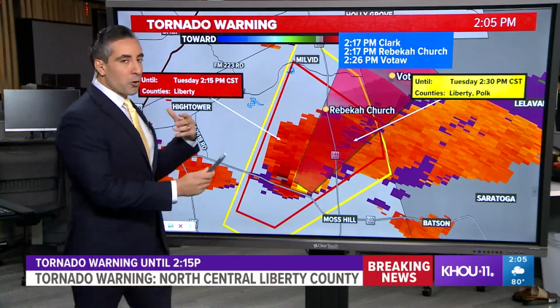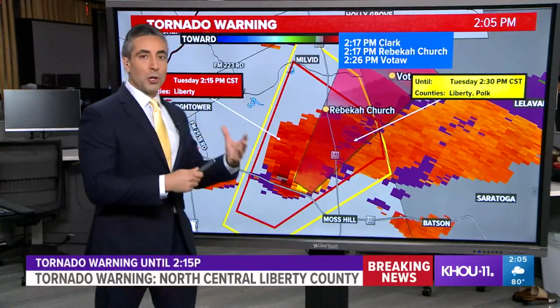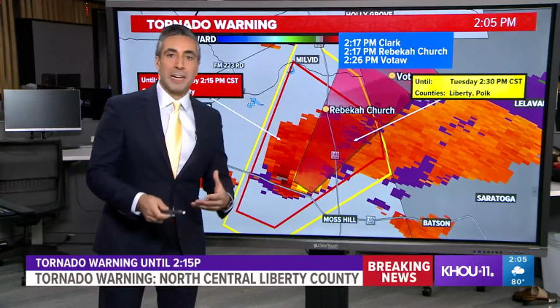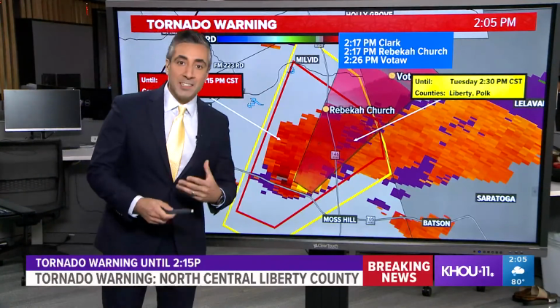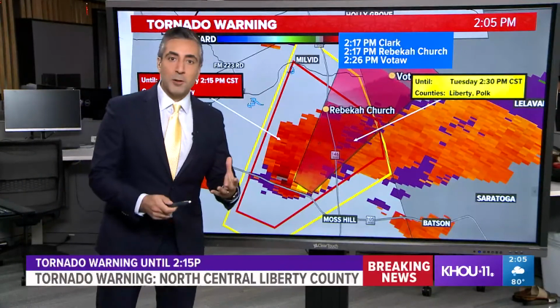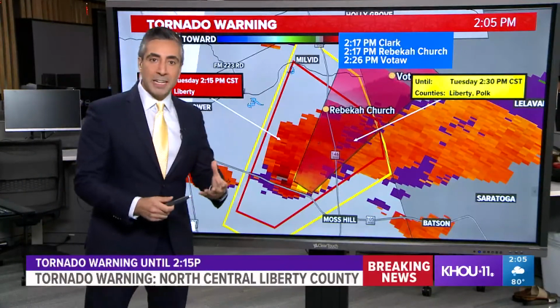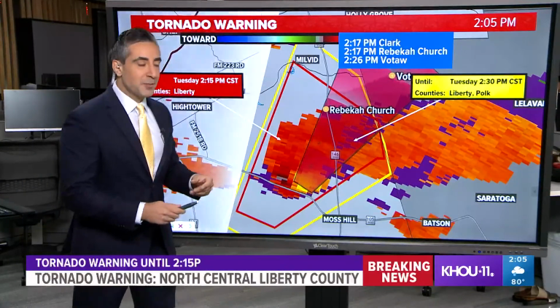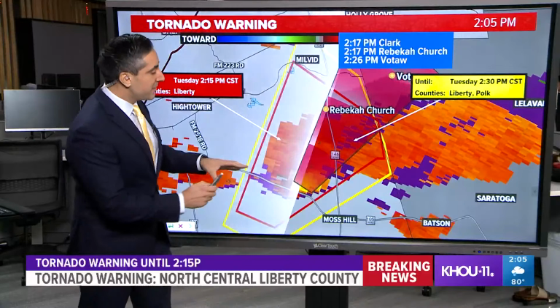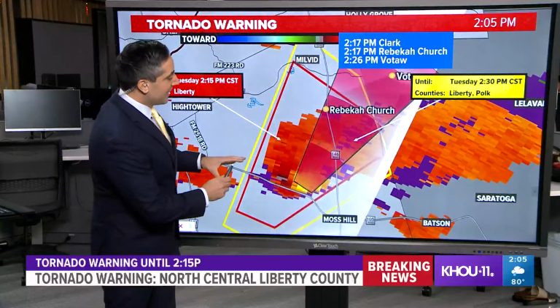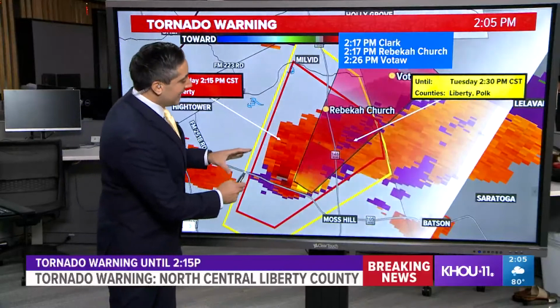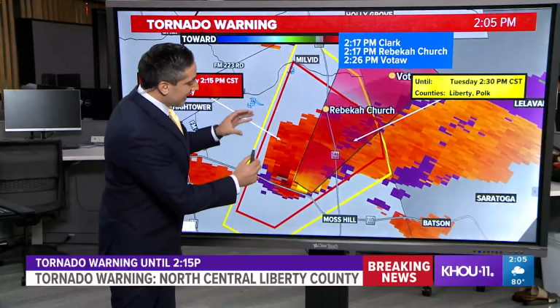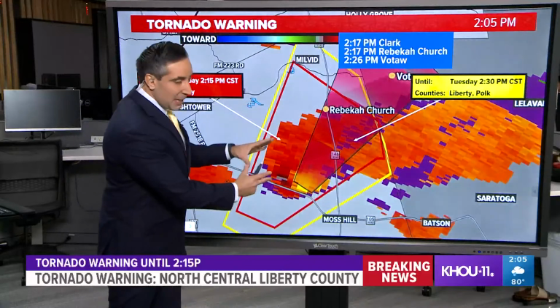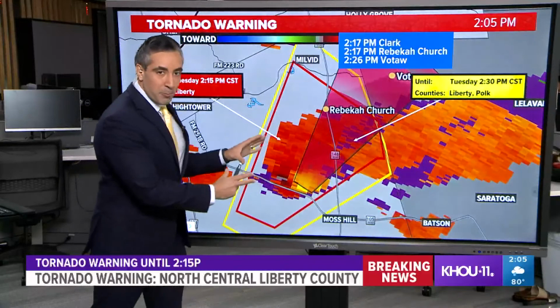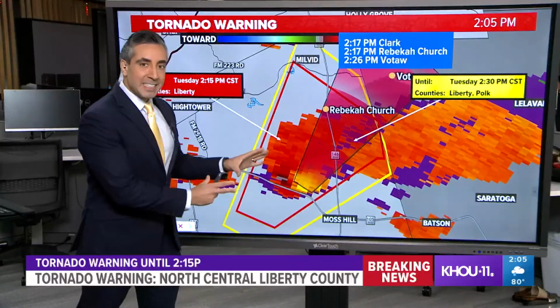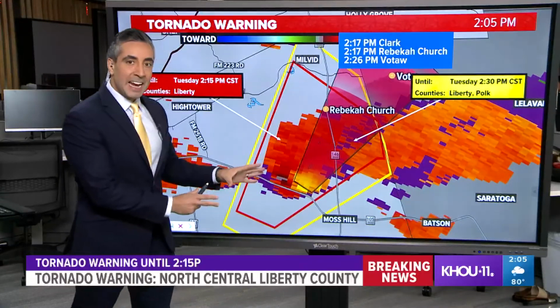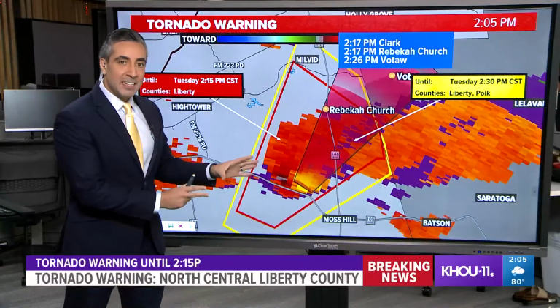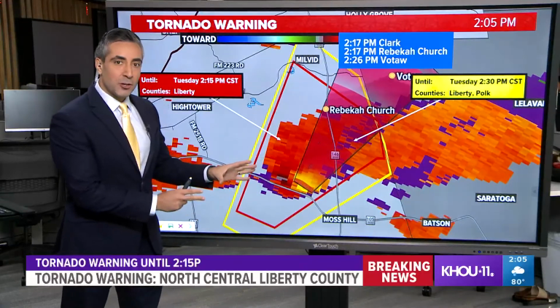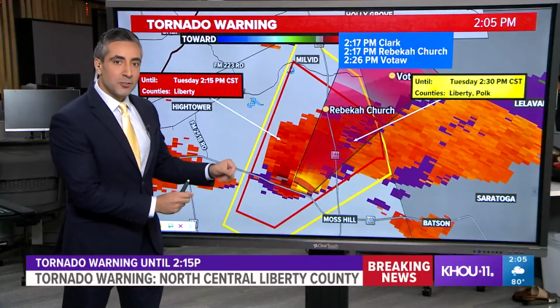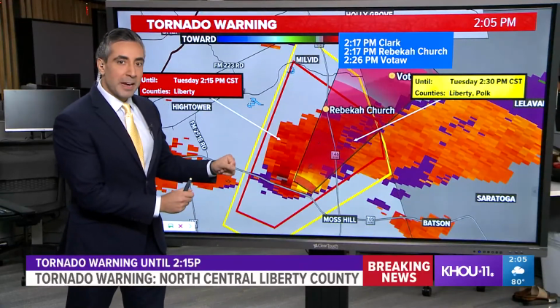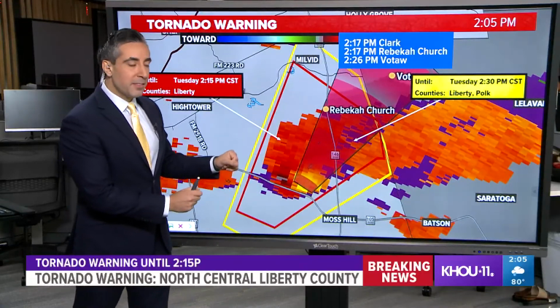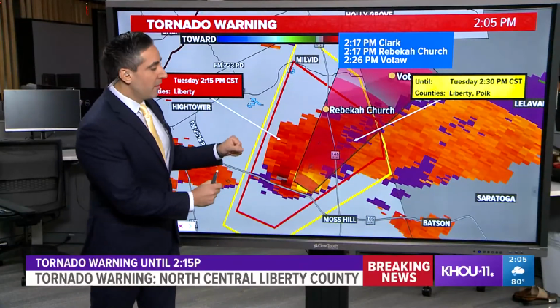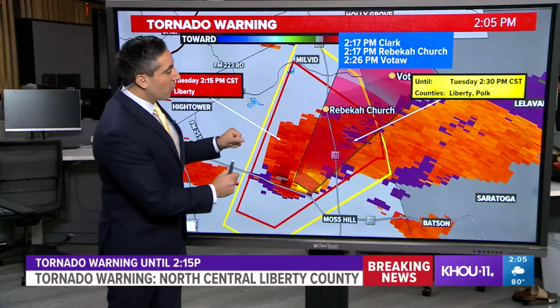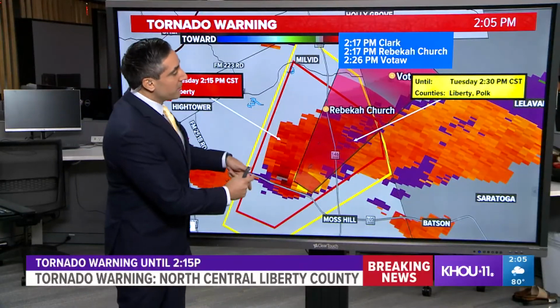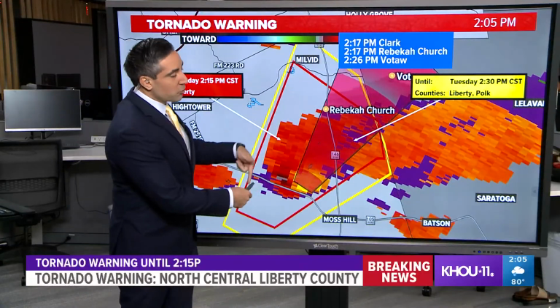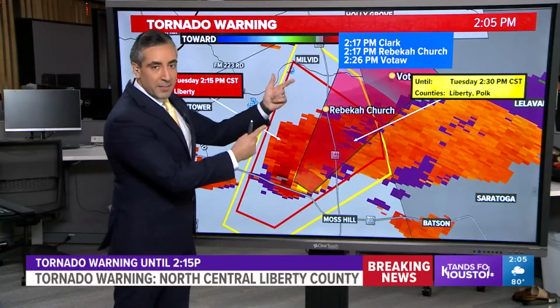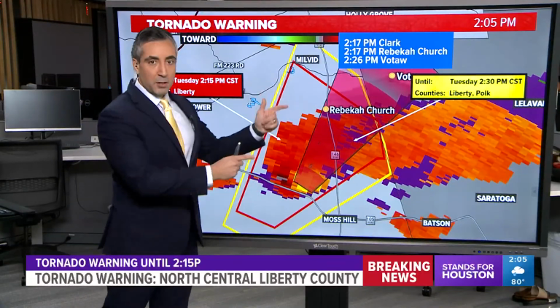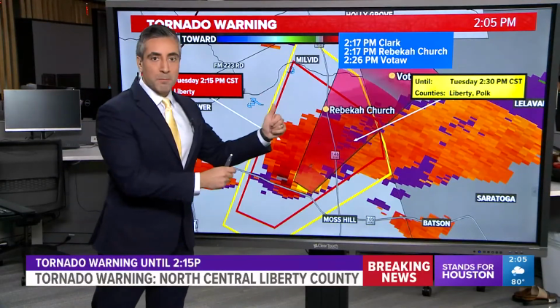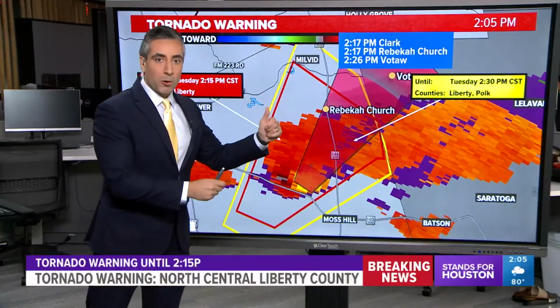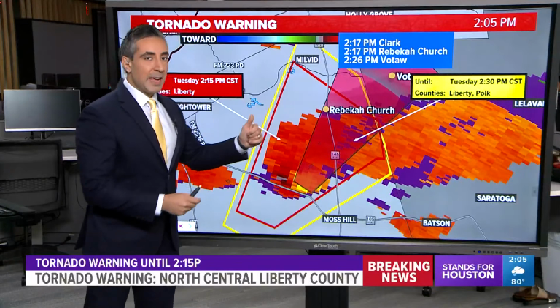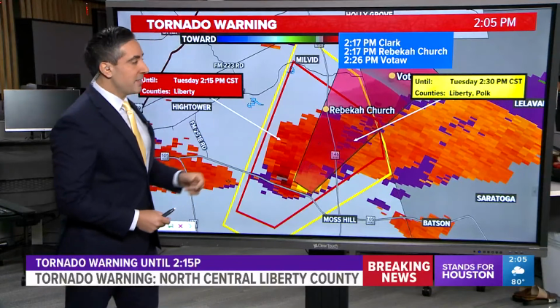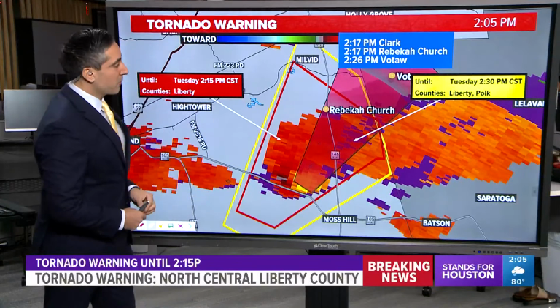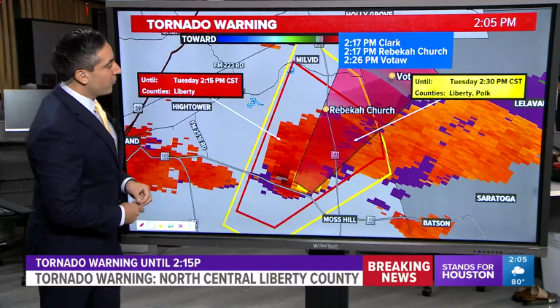Overall, the ingredients are in place for this storm to keep or maintain its current strength or even strengthen a little bit more as it heads in that direction.